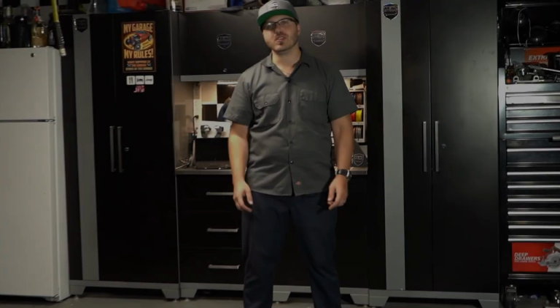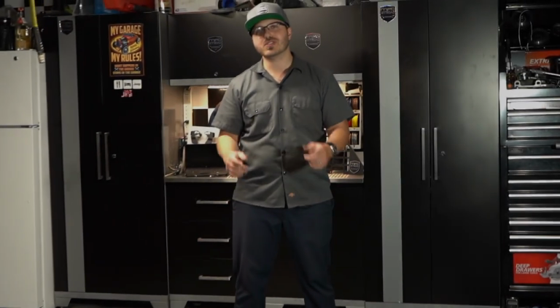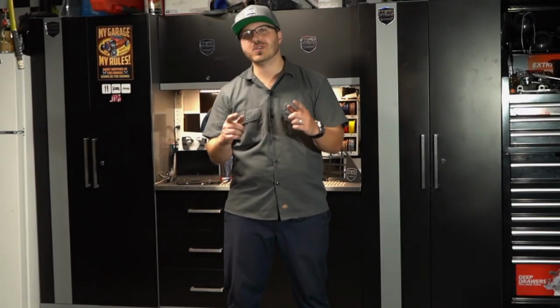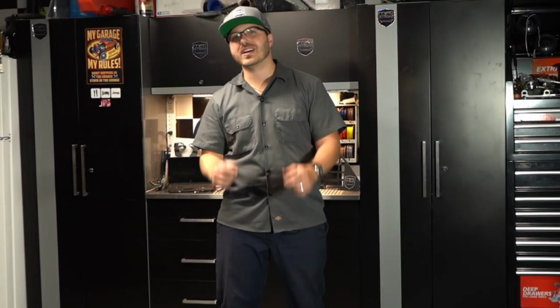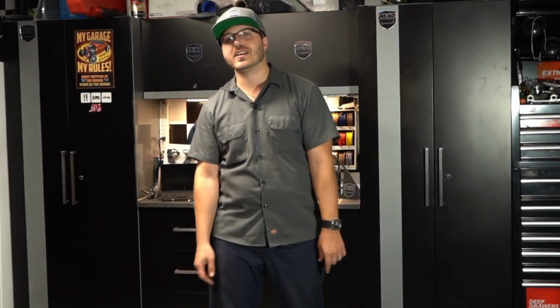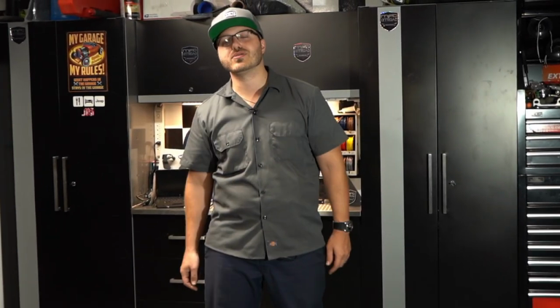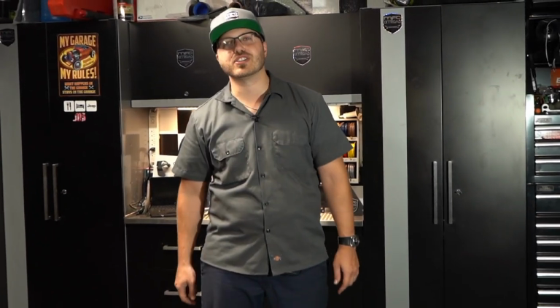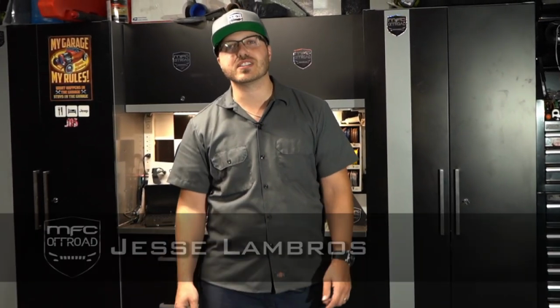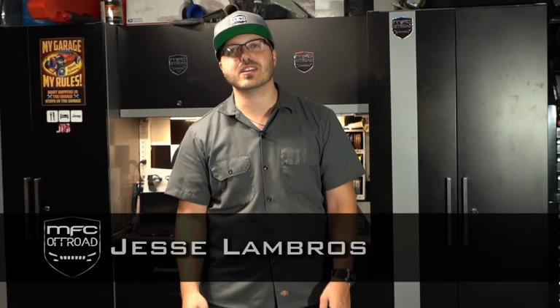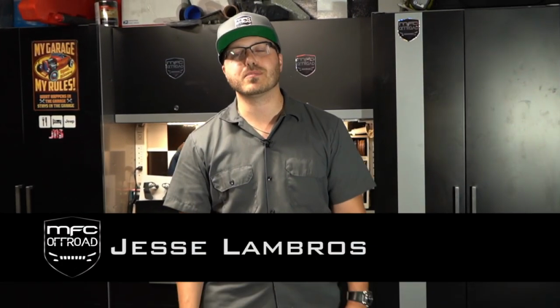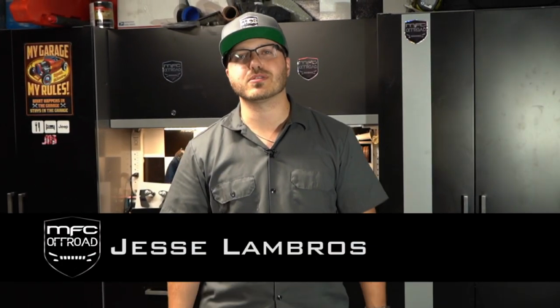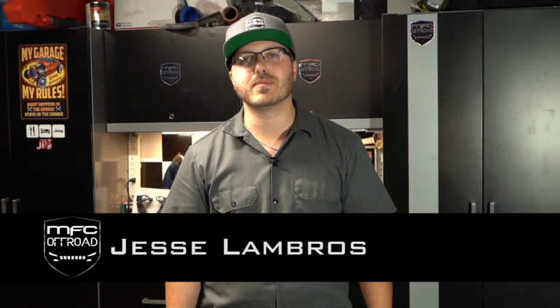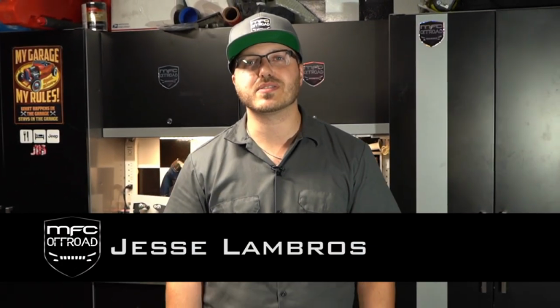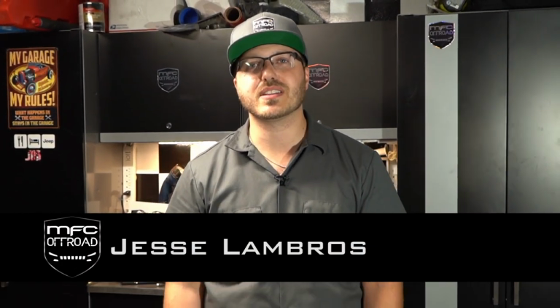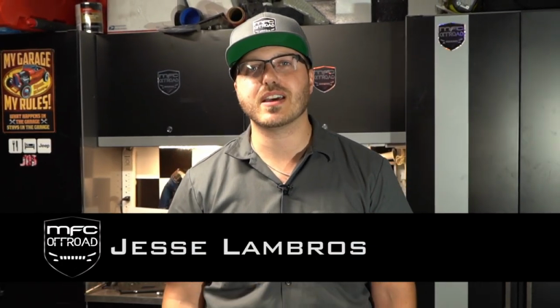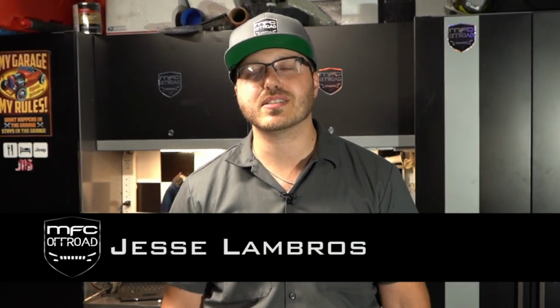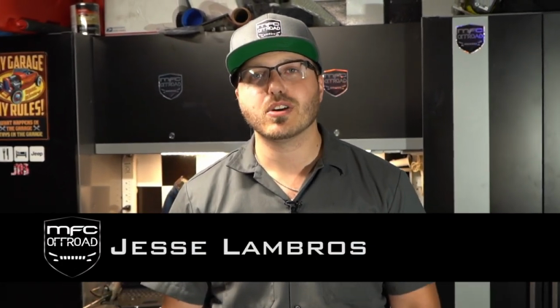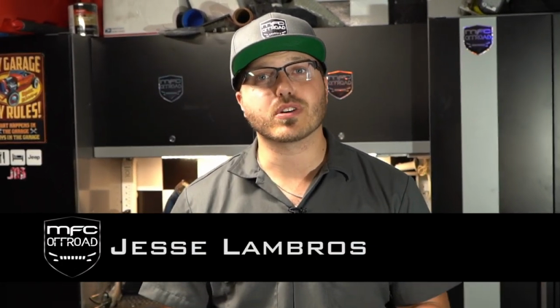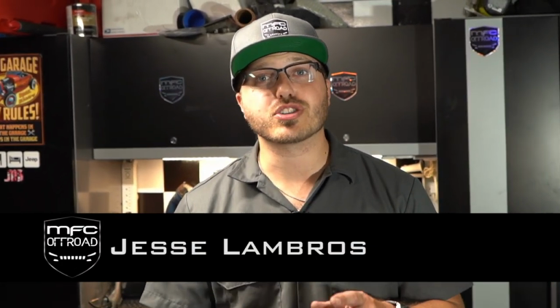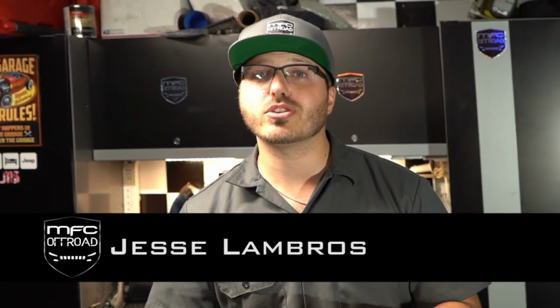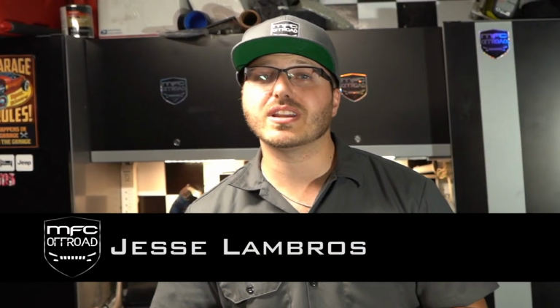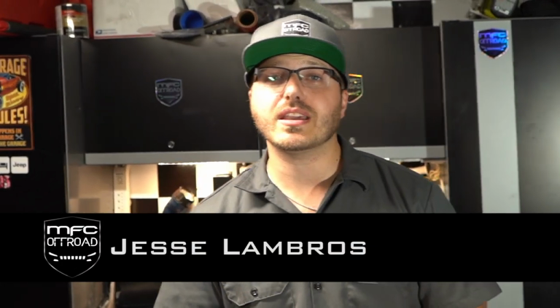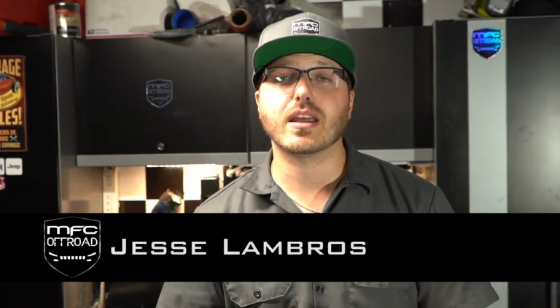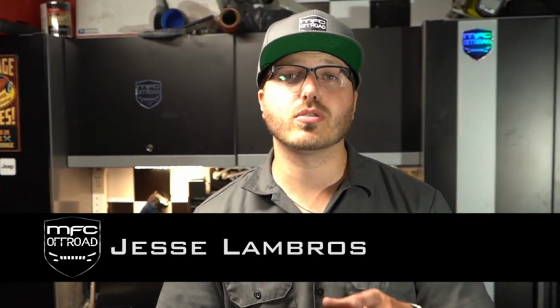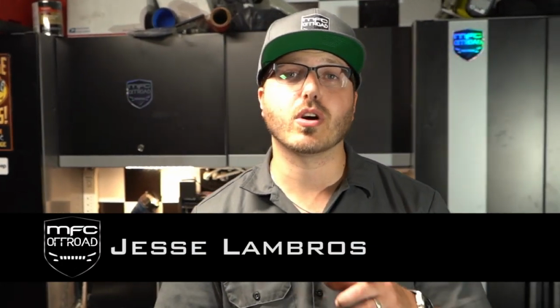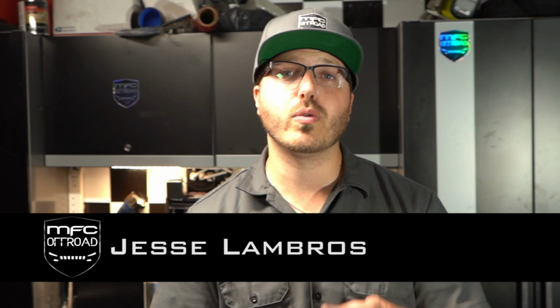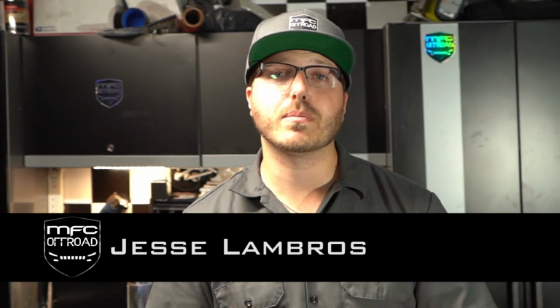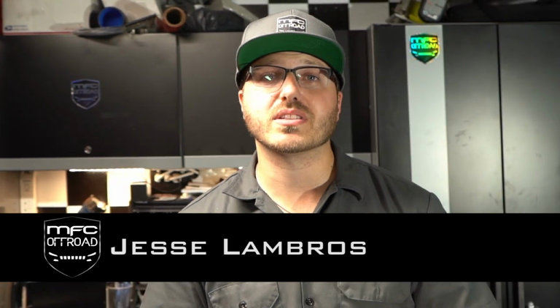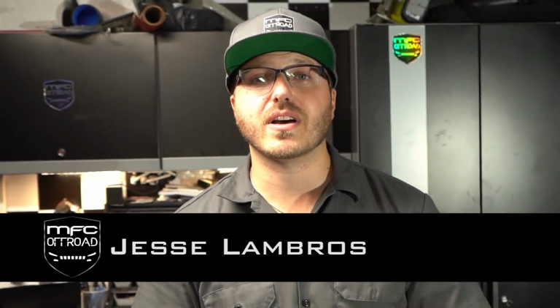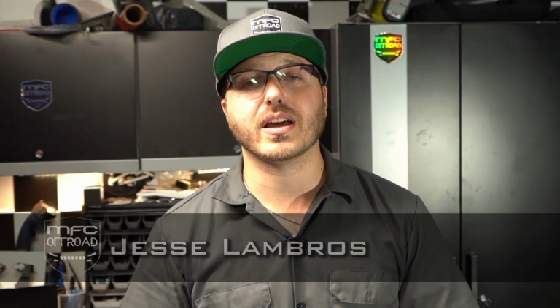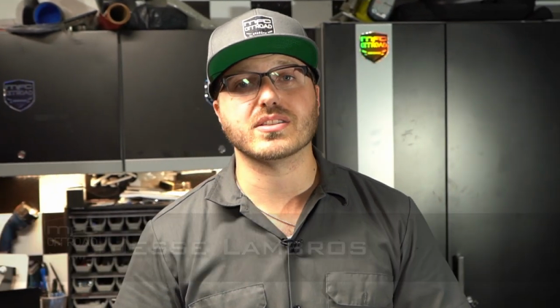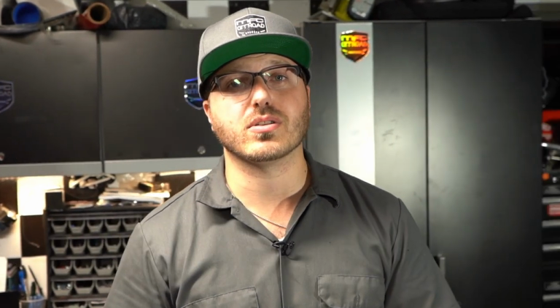What's going on guys? You've got Jesse here, Mr. MFC in the house. We're going to show you today how to do our OEM Plus fog light install.